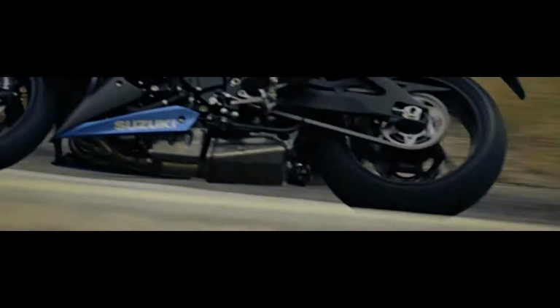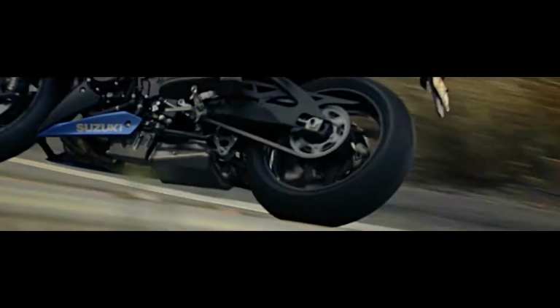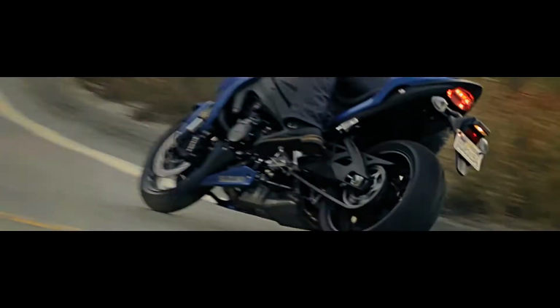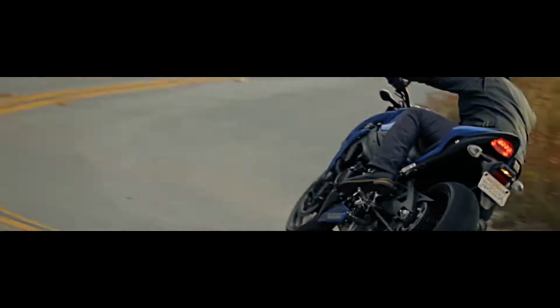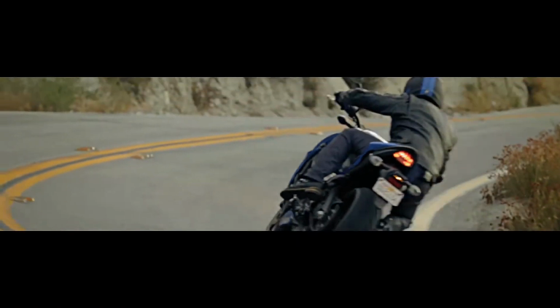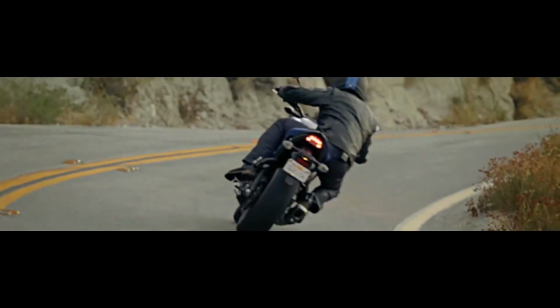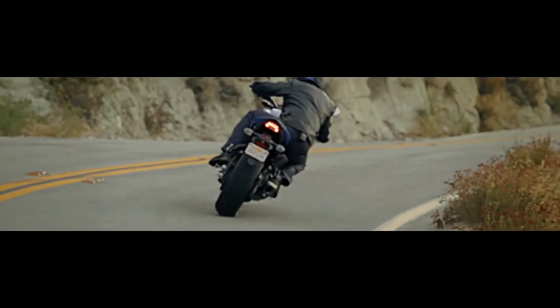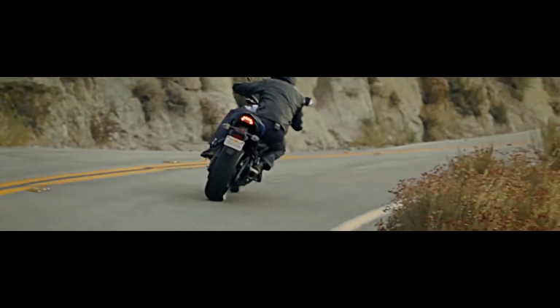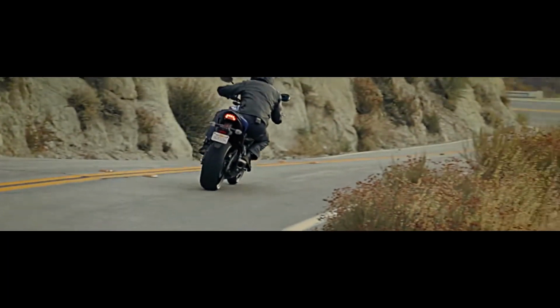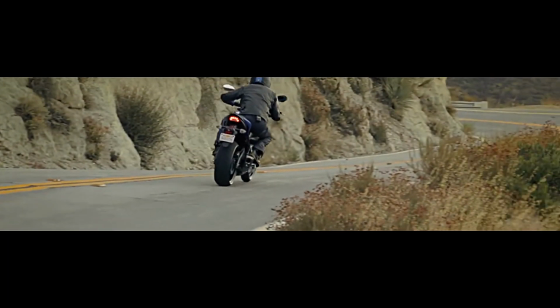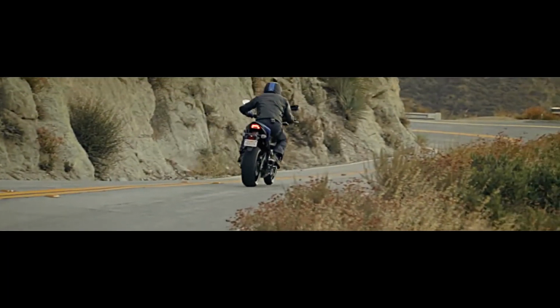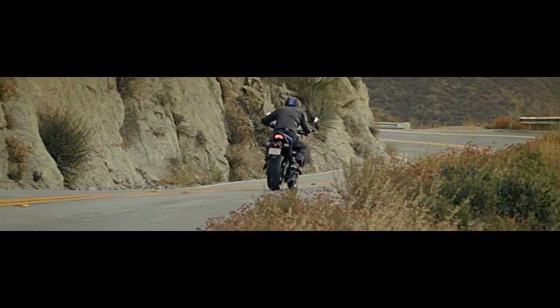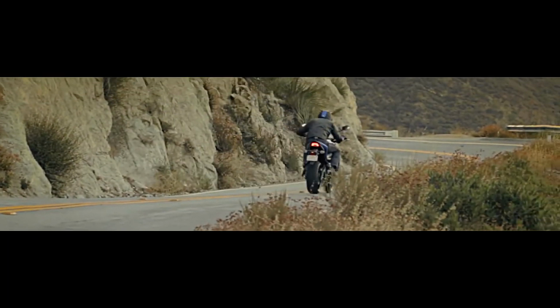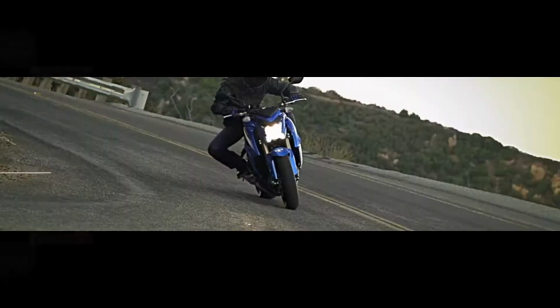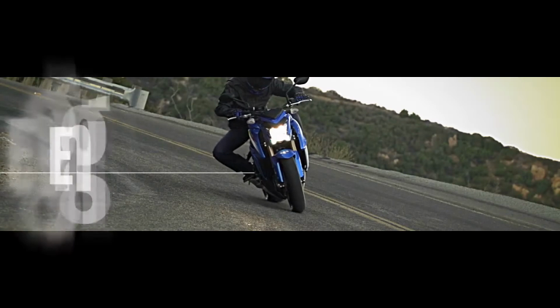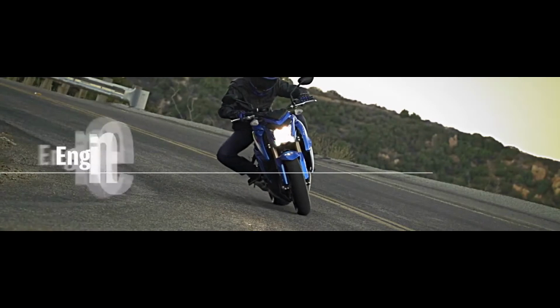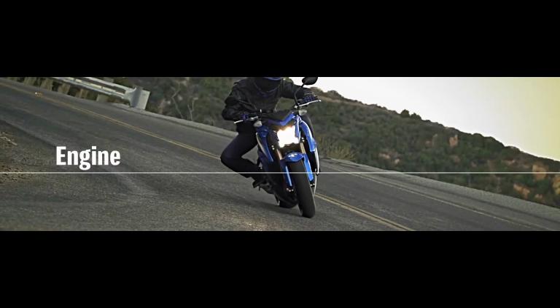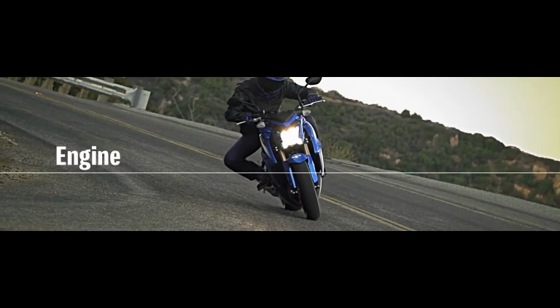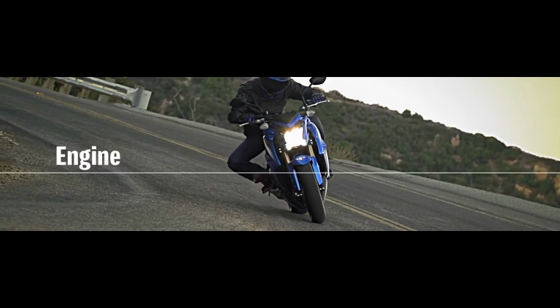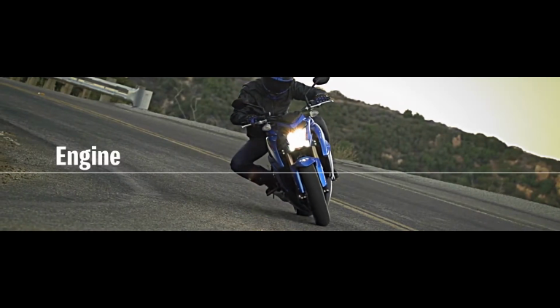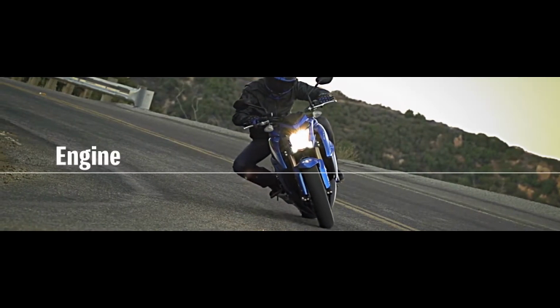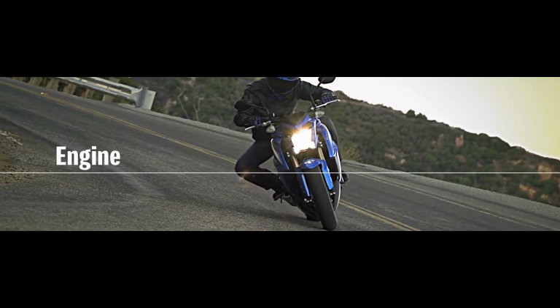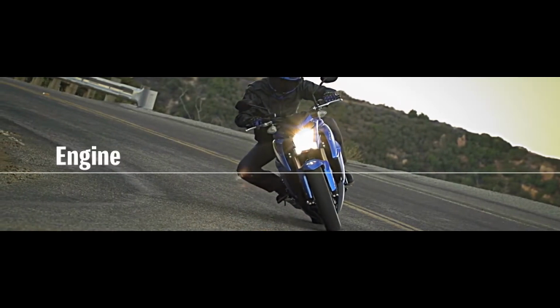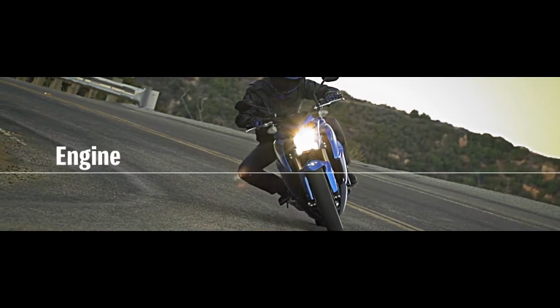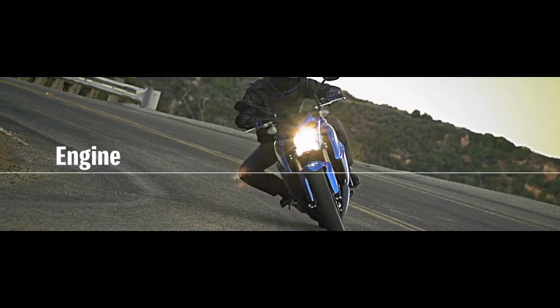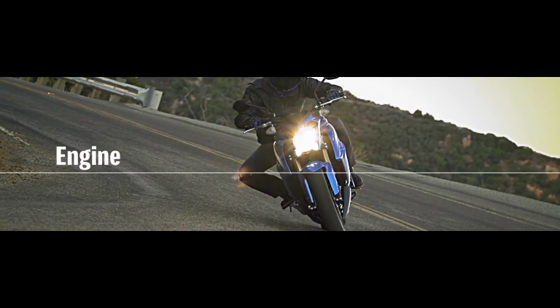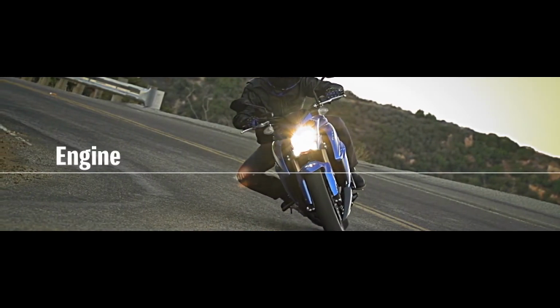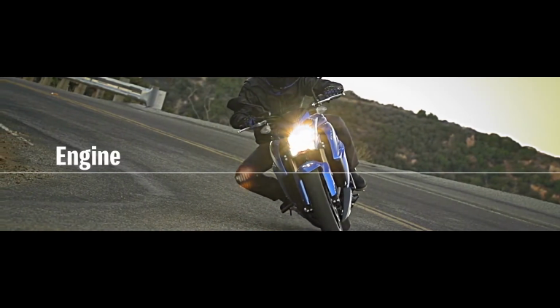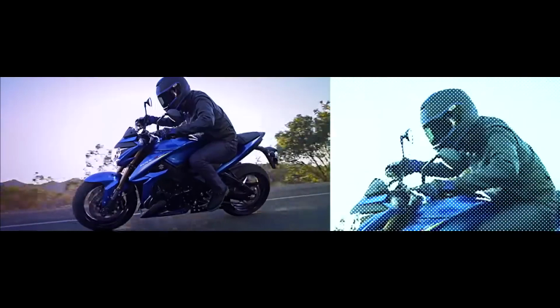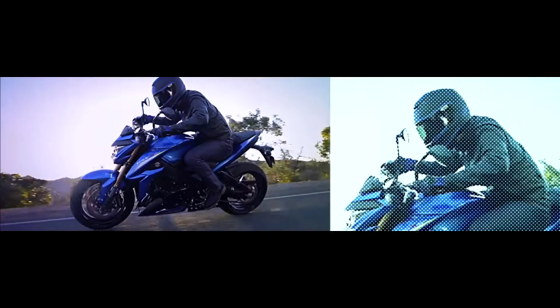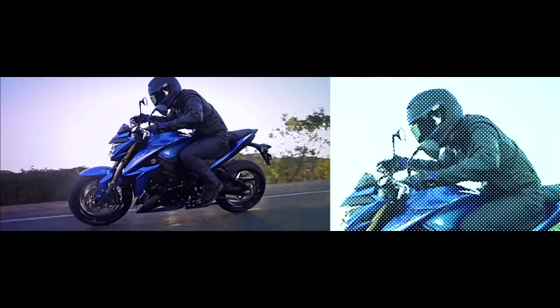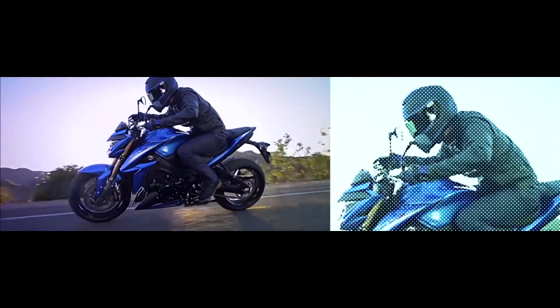Powered by the legendary GSX-R1000 engine, the GSX-S1000 delivers adrenaline rushing performance.